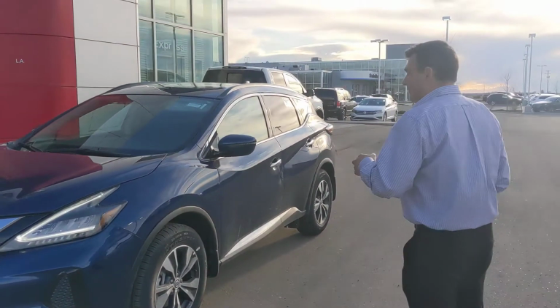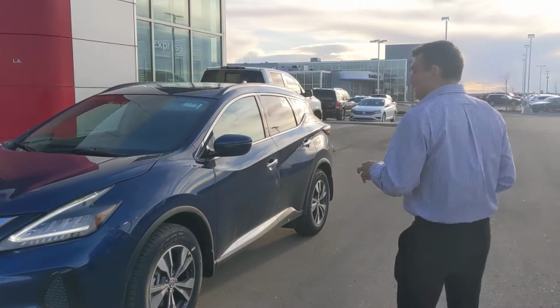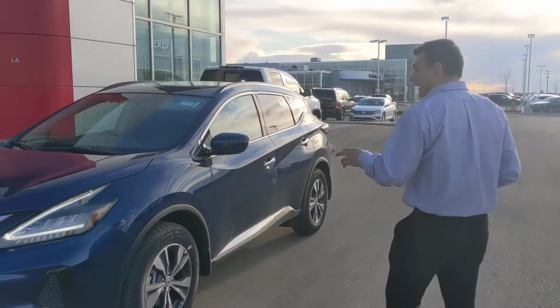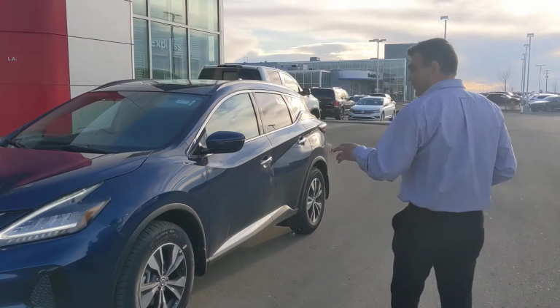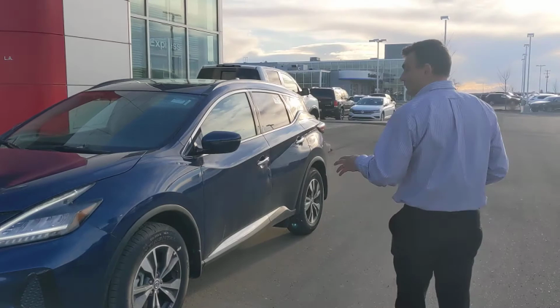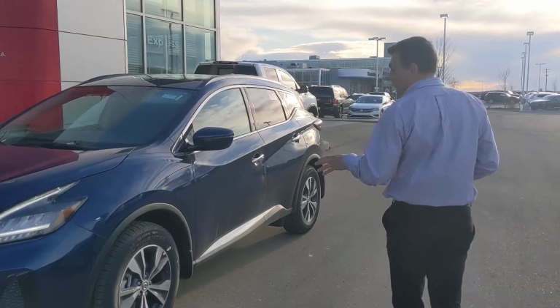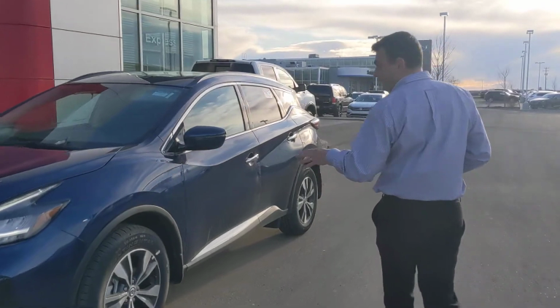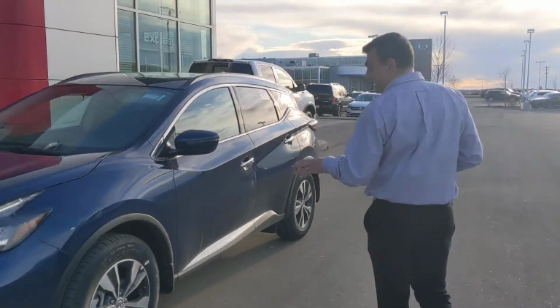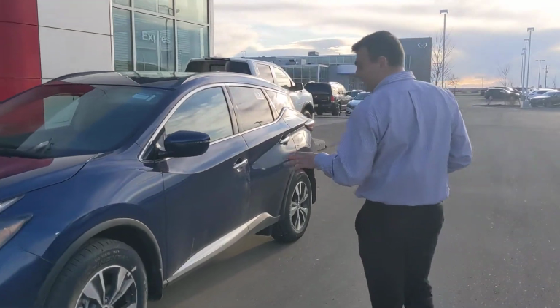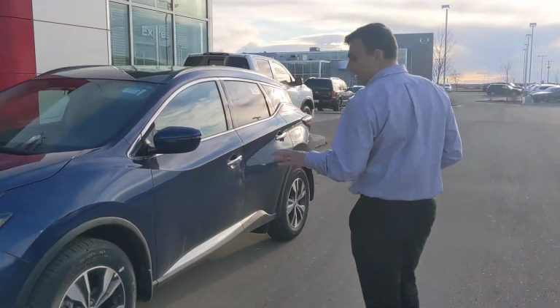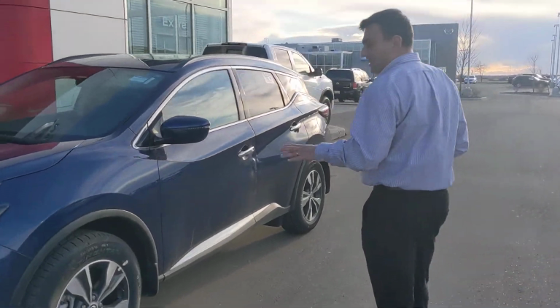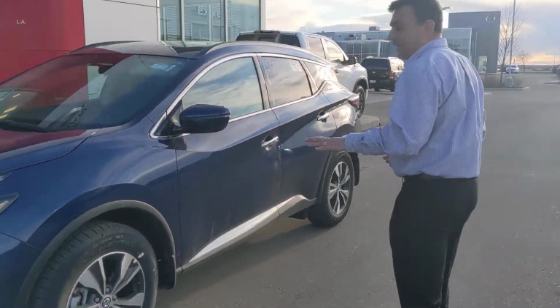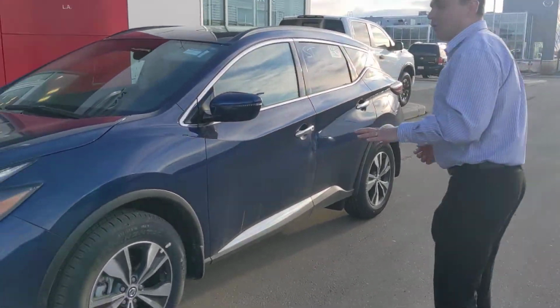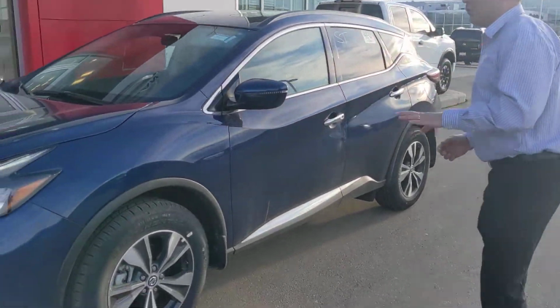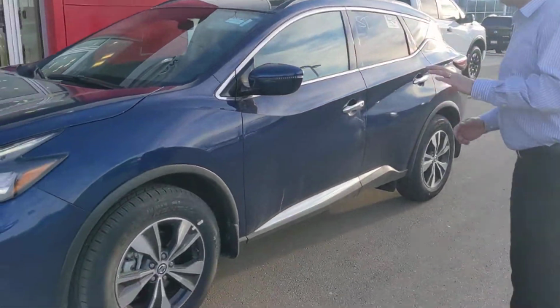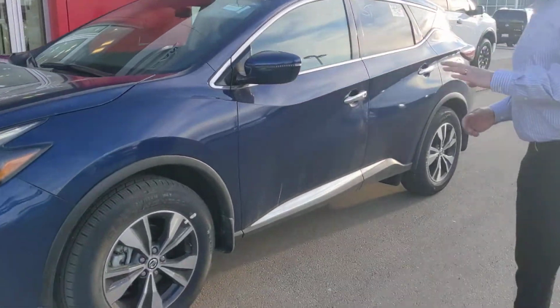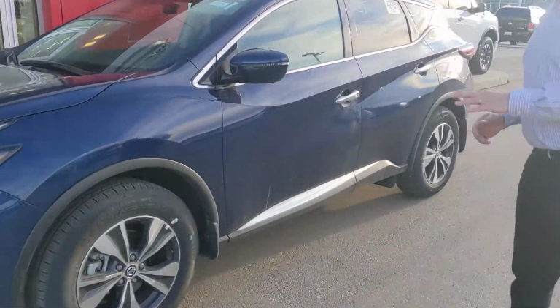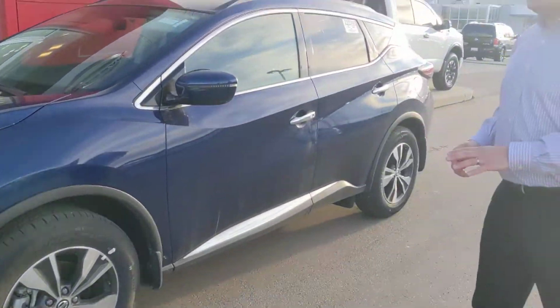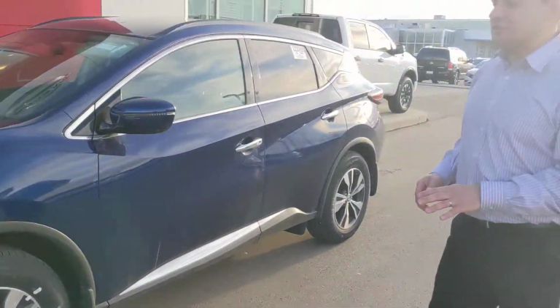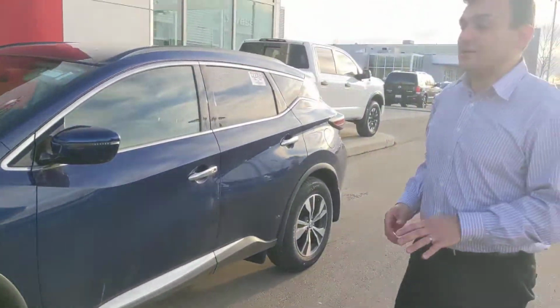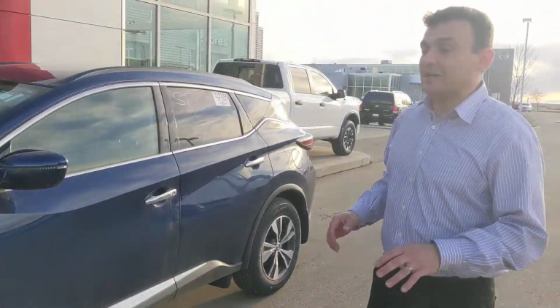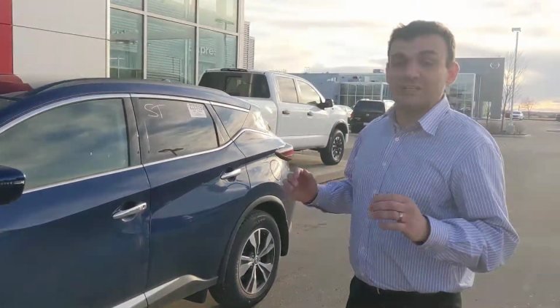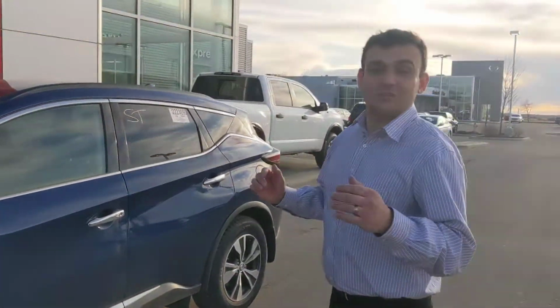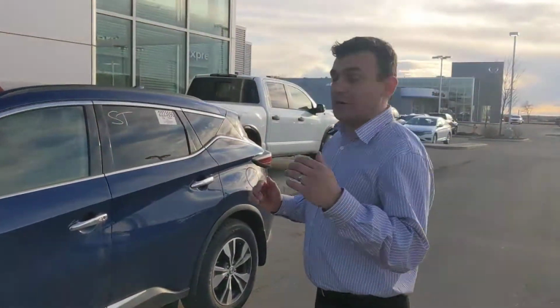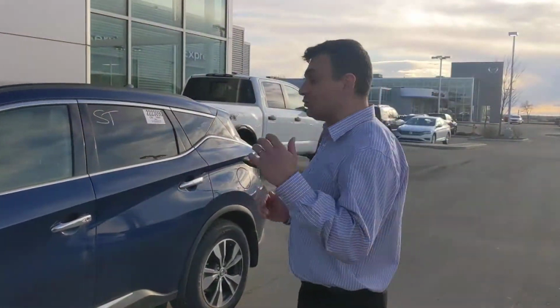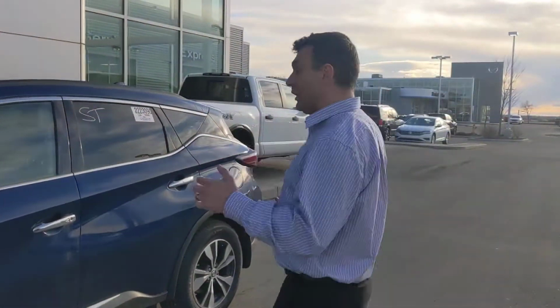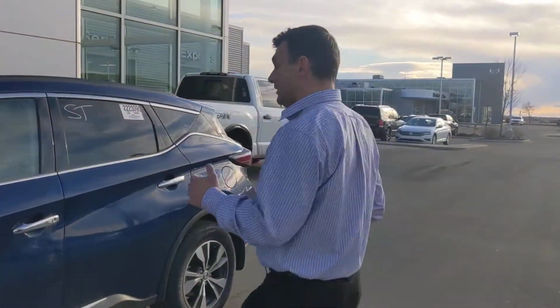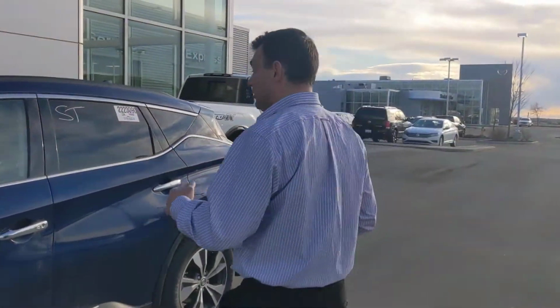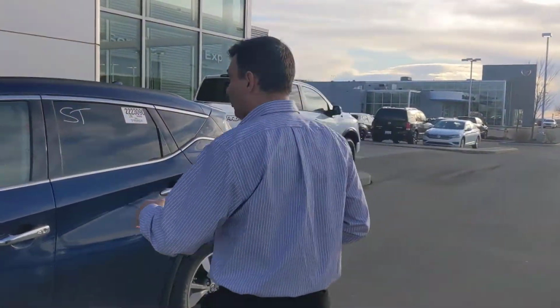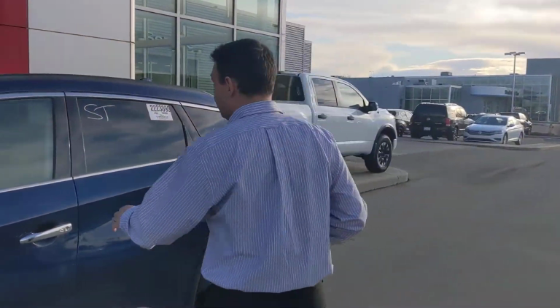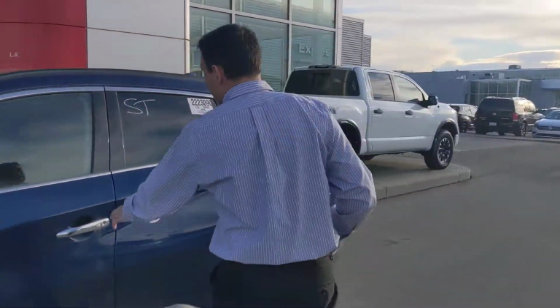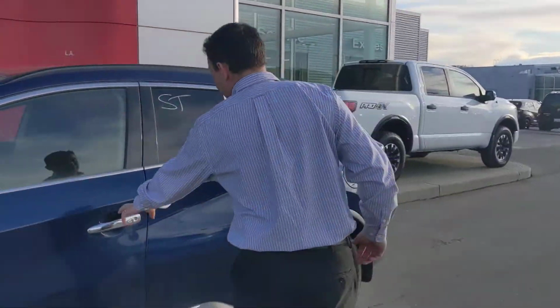On the side here, beautiful 18 inch alloy wheels with the all-season tires, and this one as well is all-wheel drive.